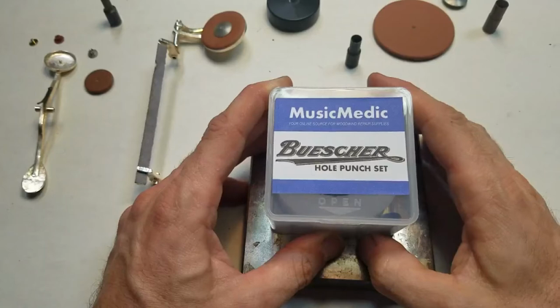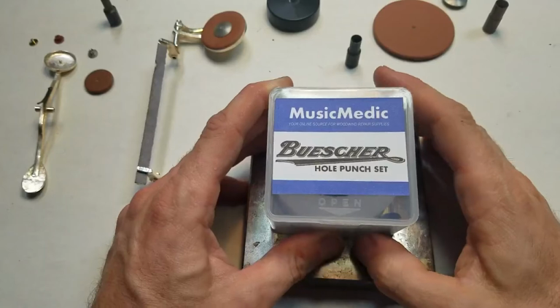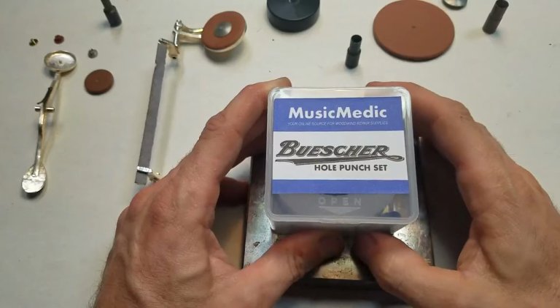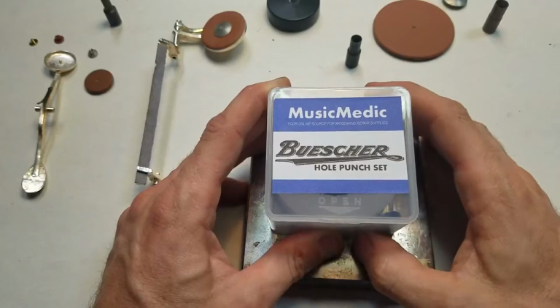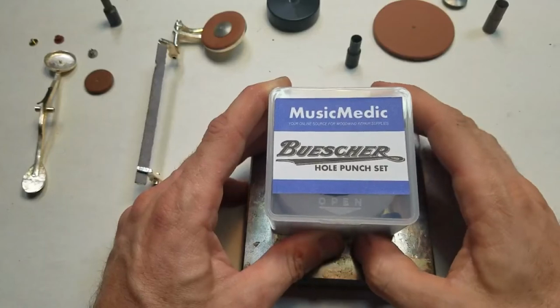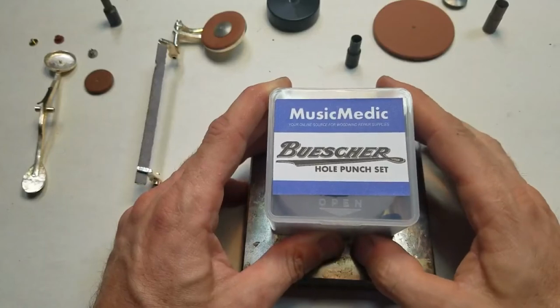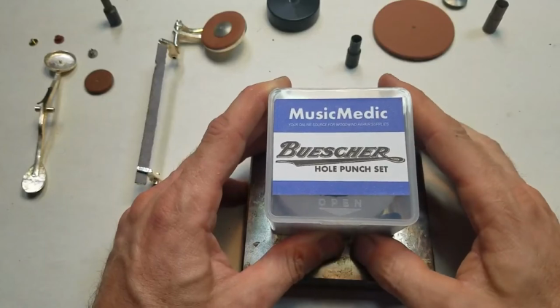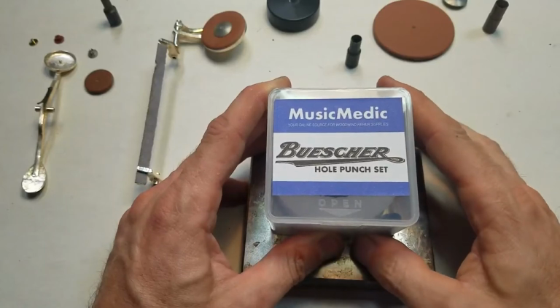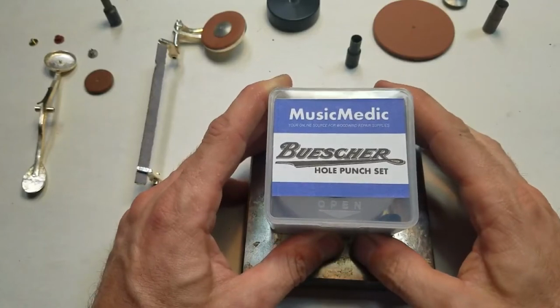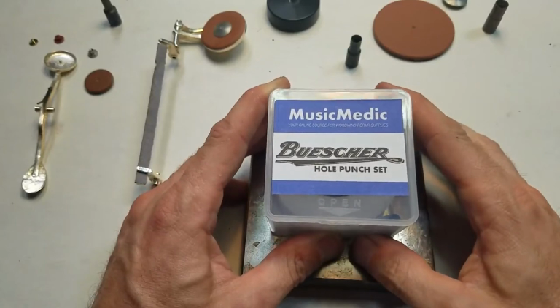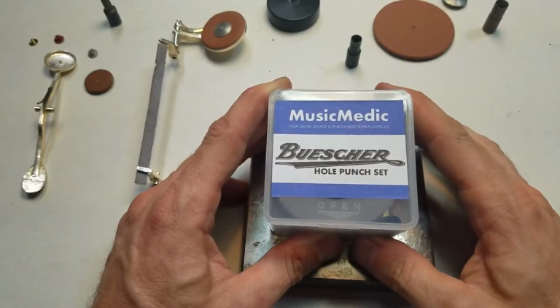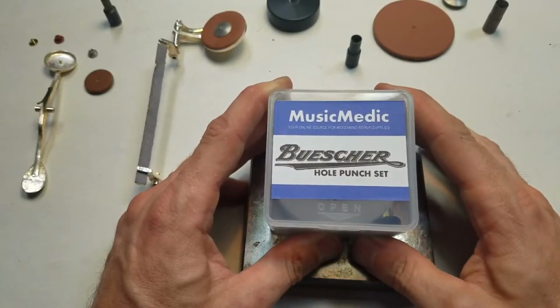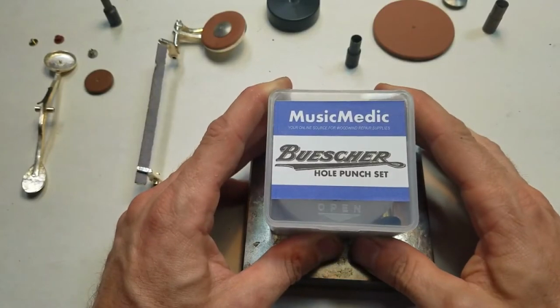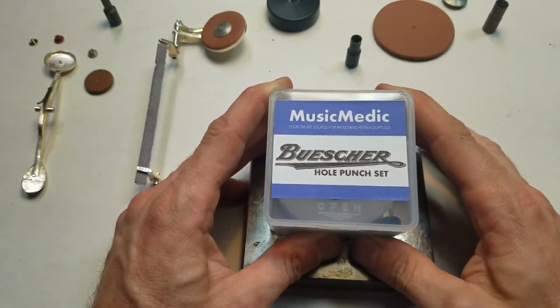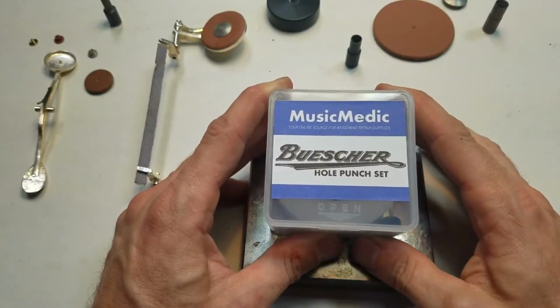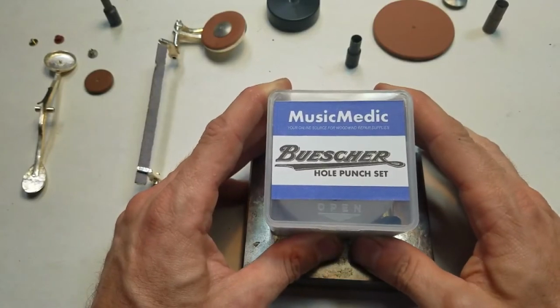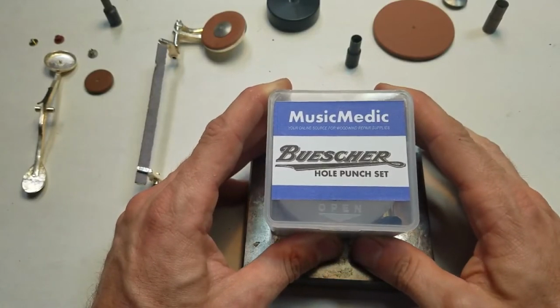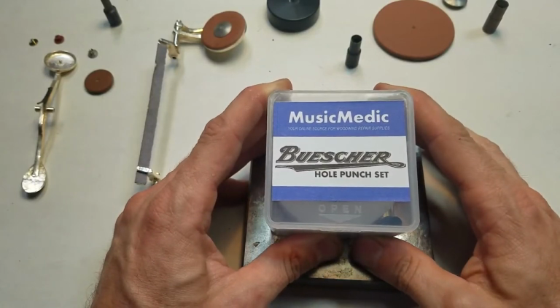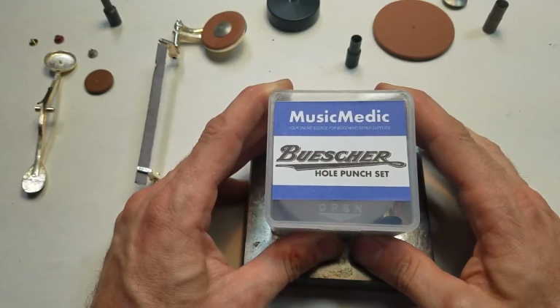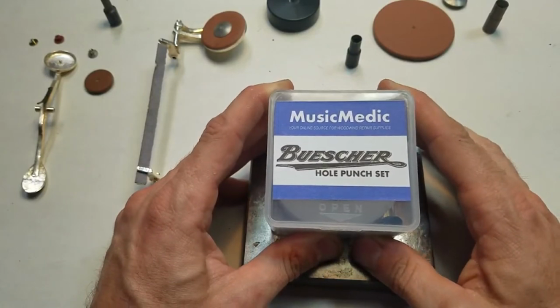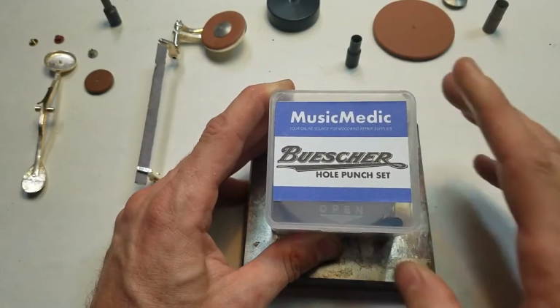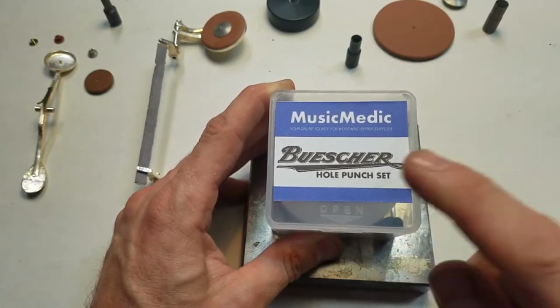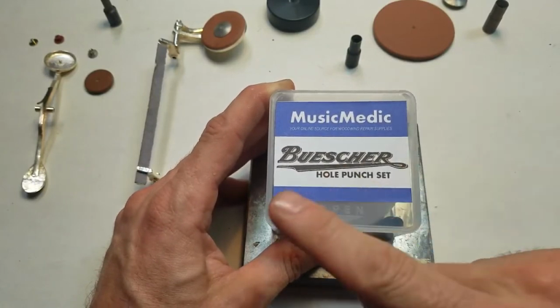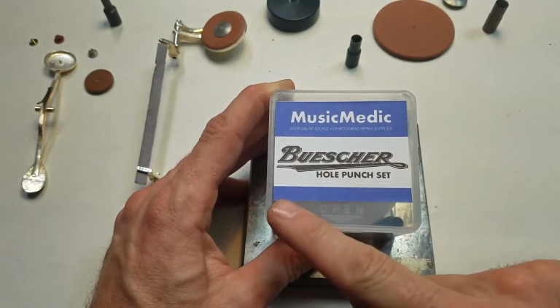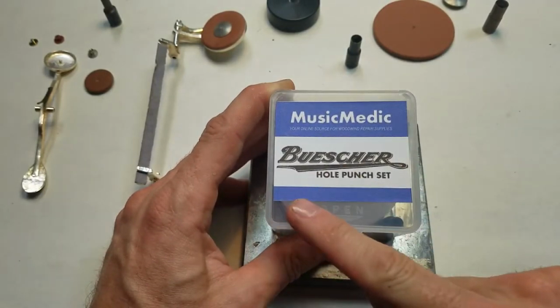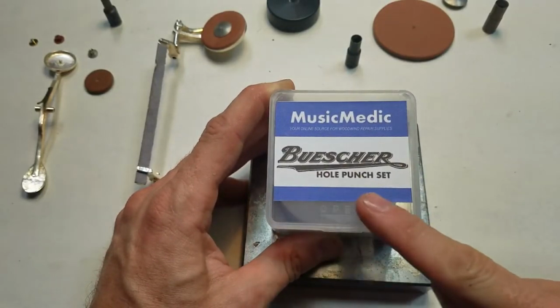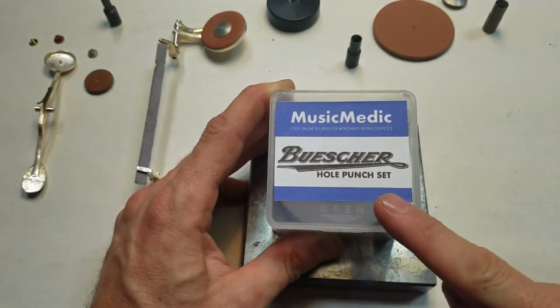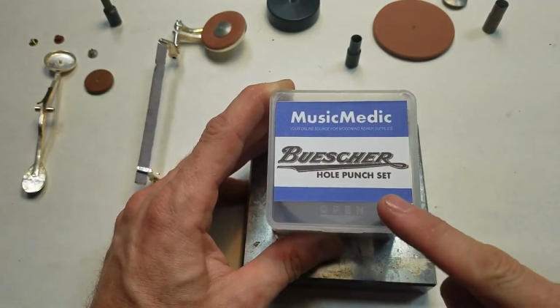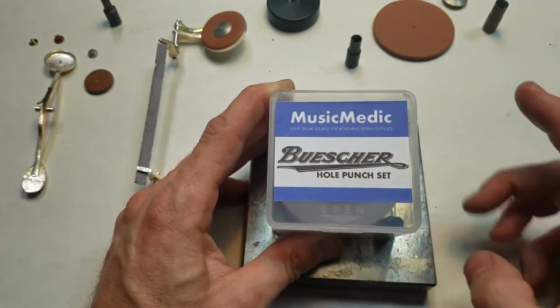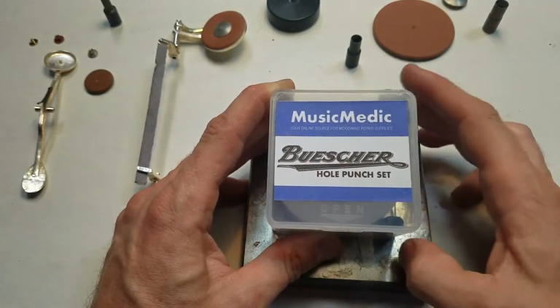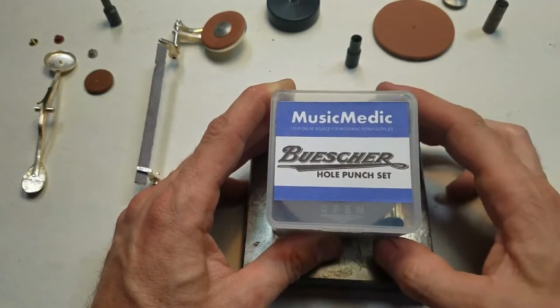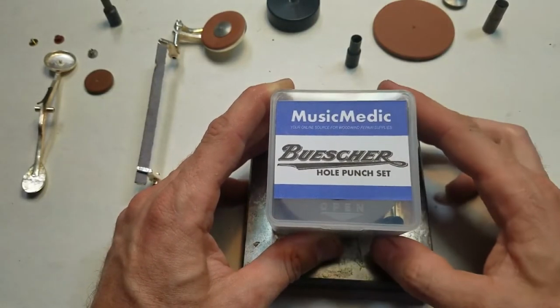Hey everybody, this is Rich with Music Medic with a quick product demonstration for our Busher hole punch set.